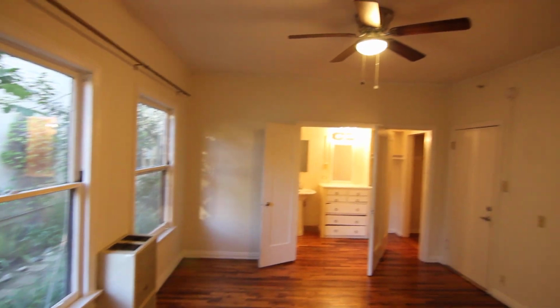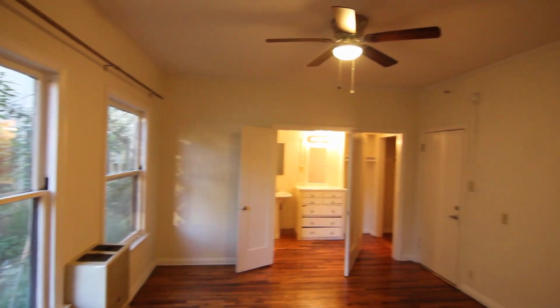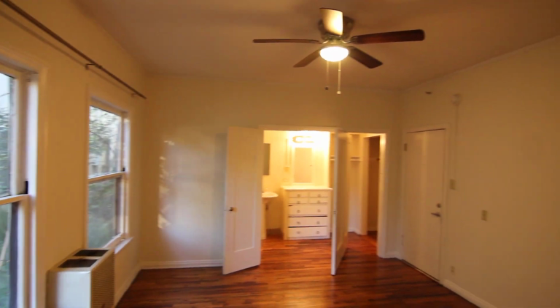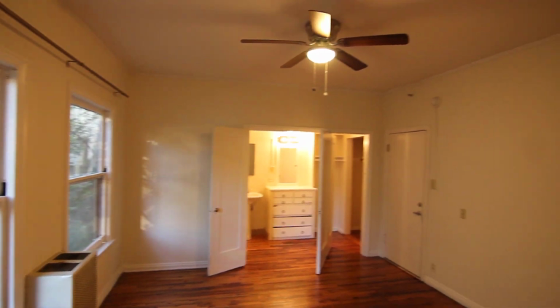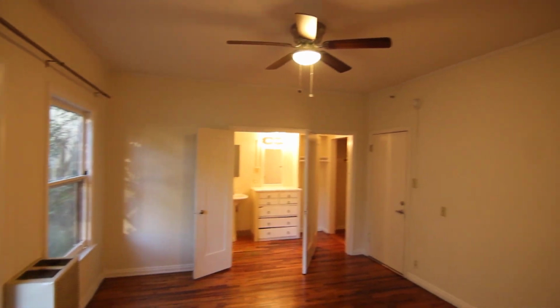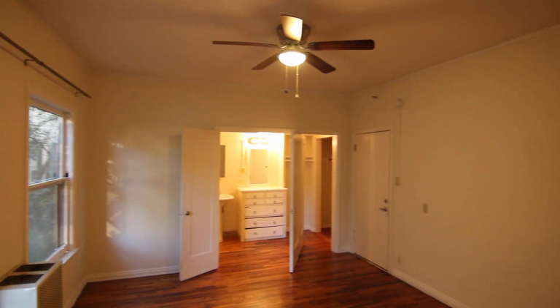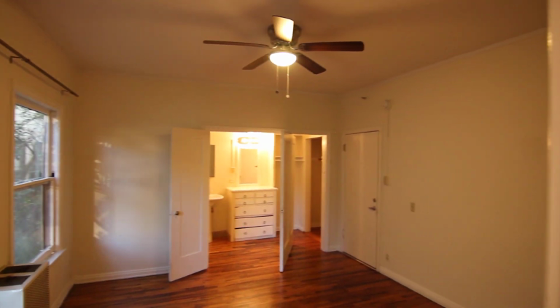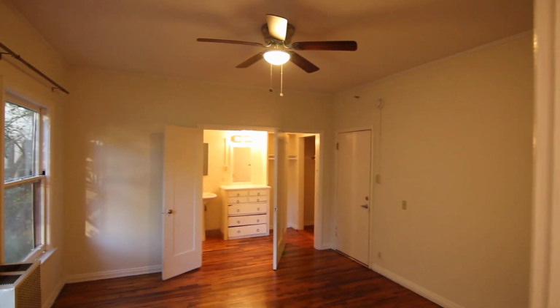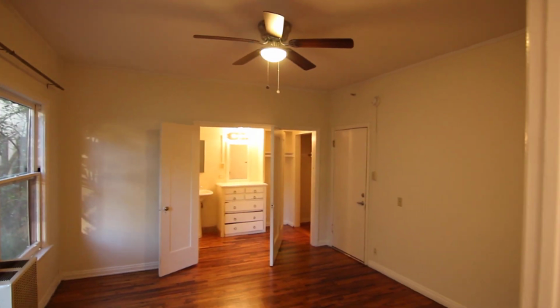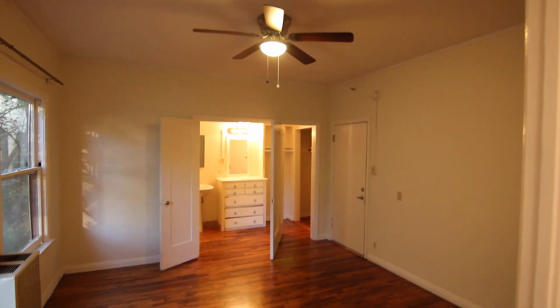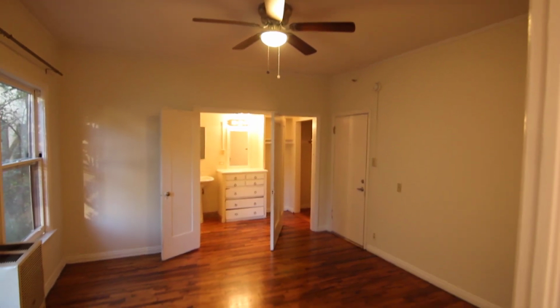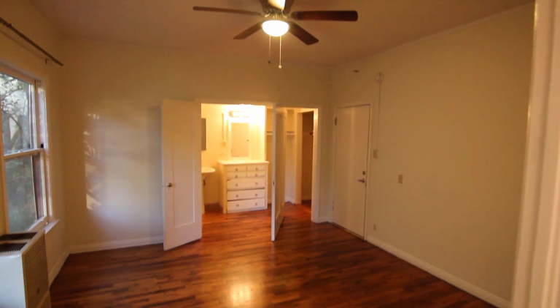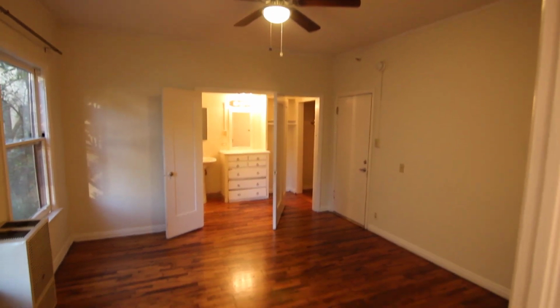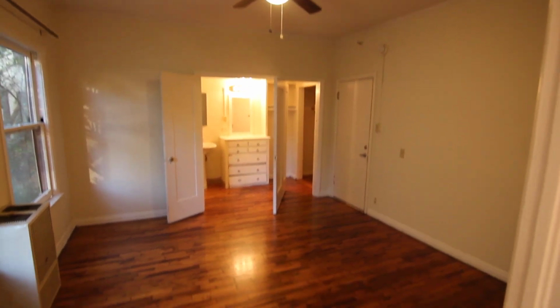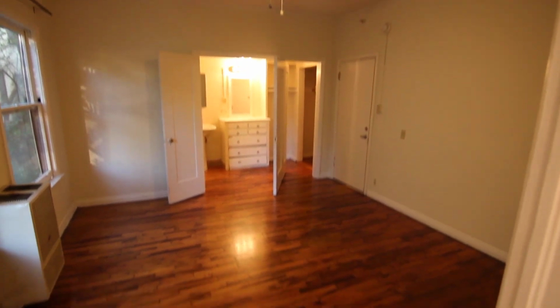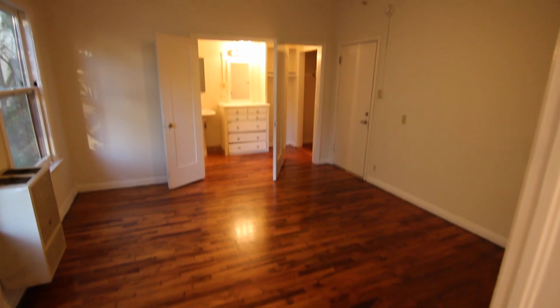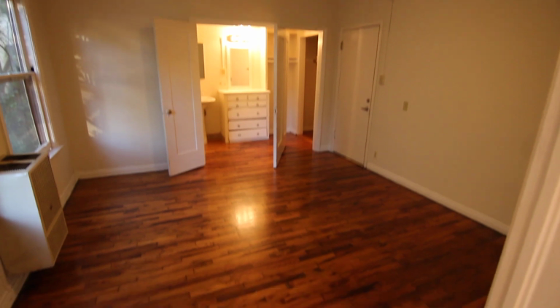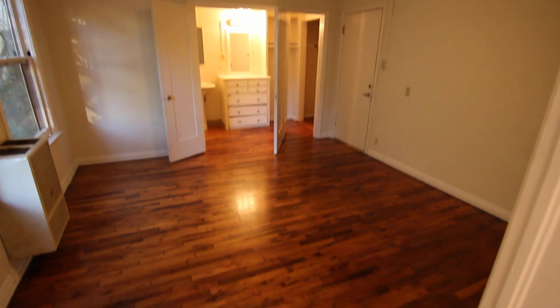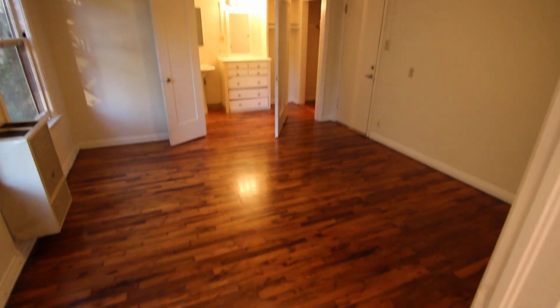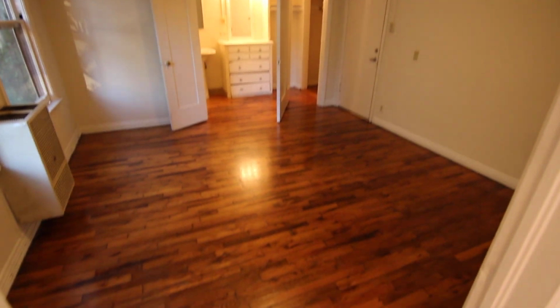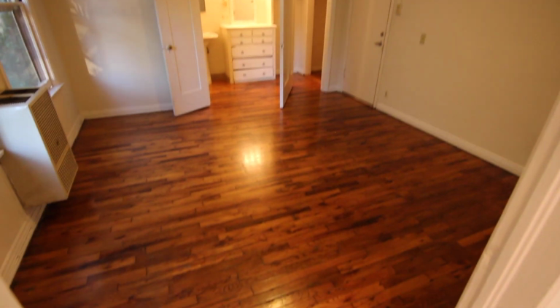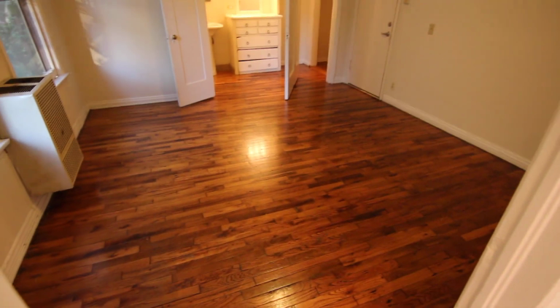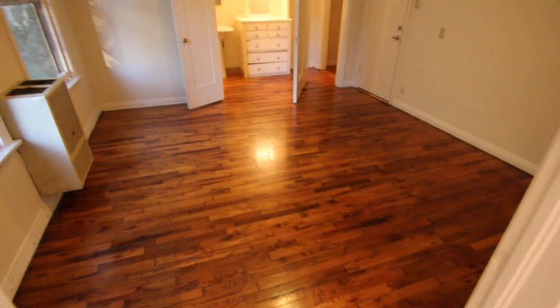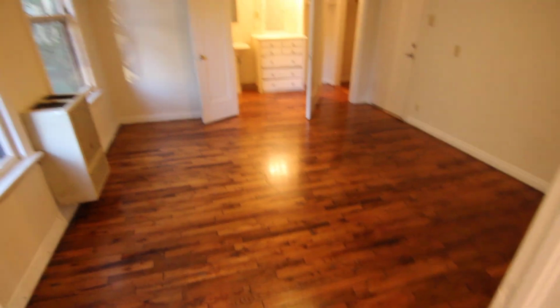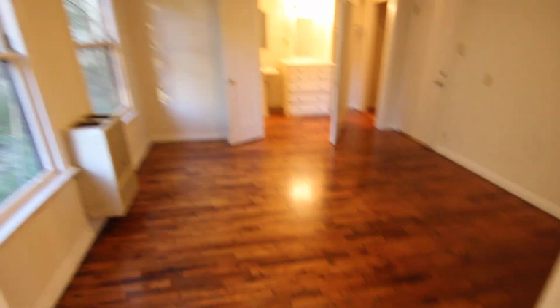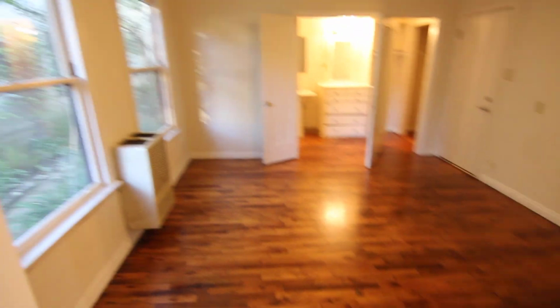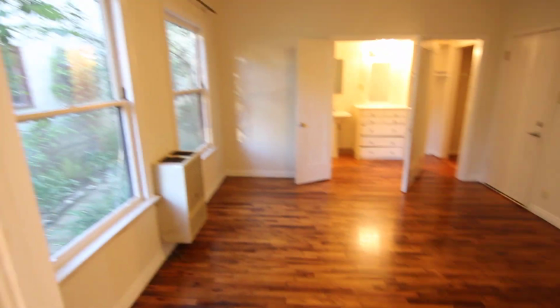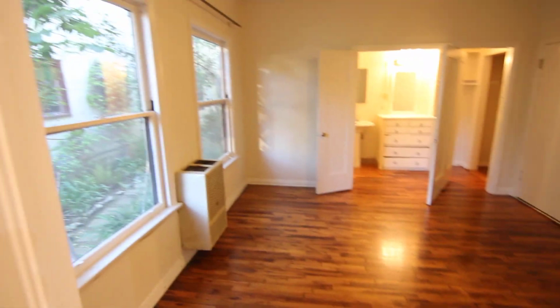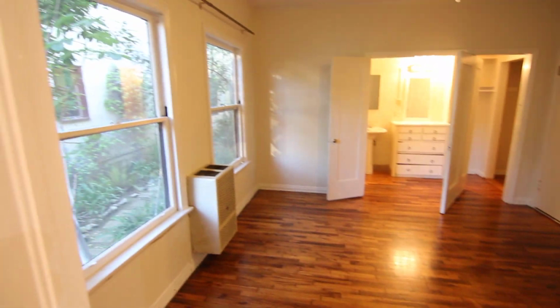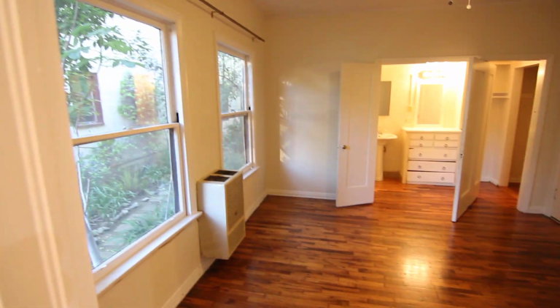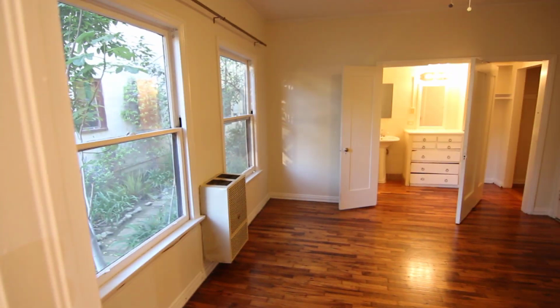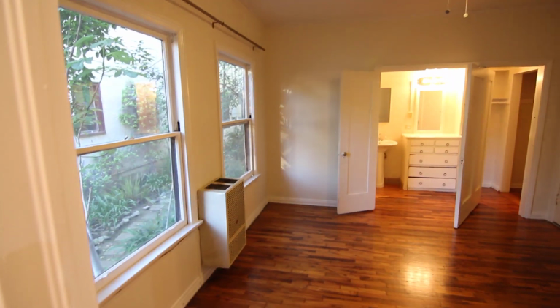You'll immediately receive an email response from us with the property address and simple viewing instructions. You'll be able to check it out in person today if you'd like. You have two big windows here in the main living space.